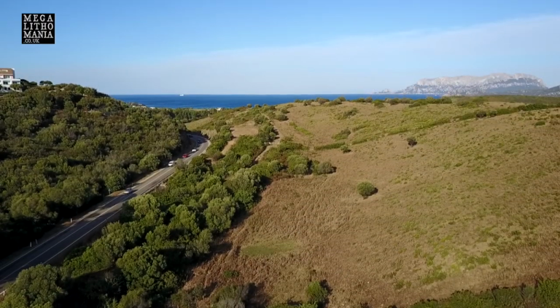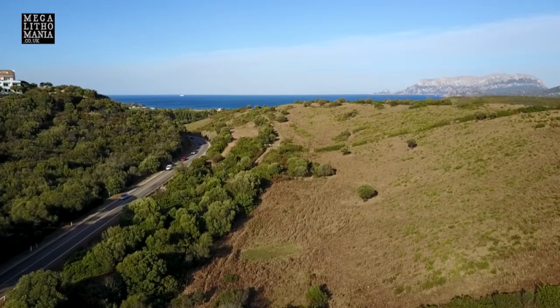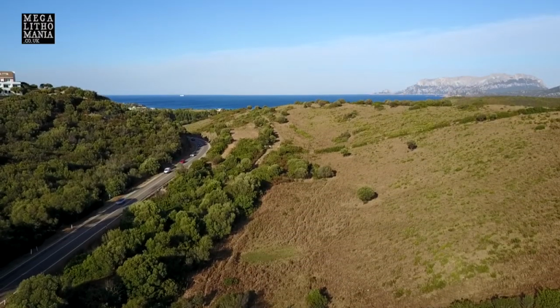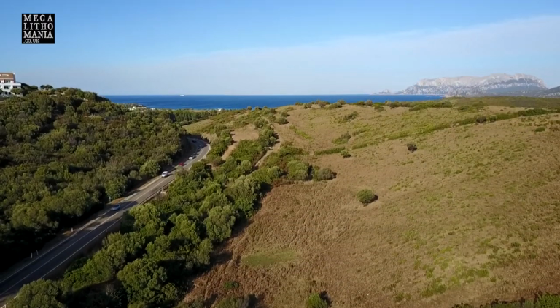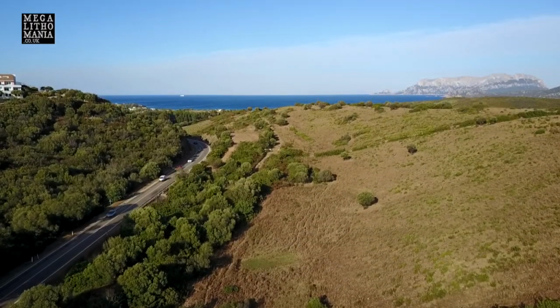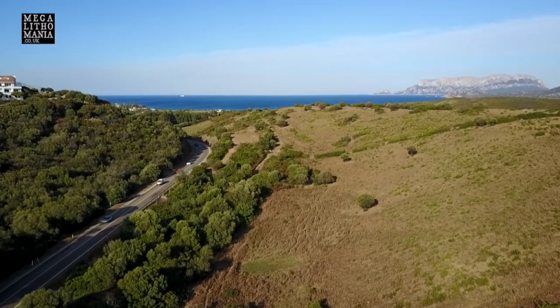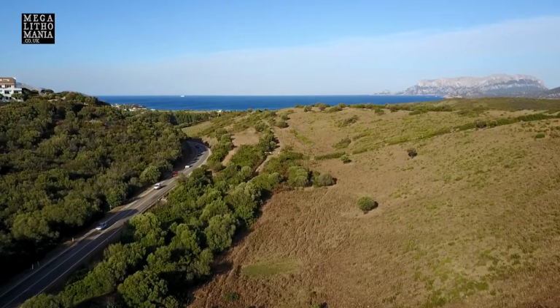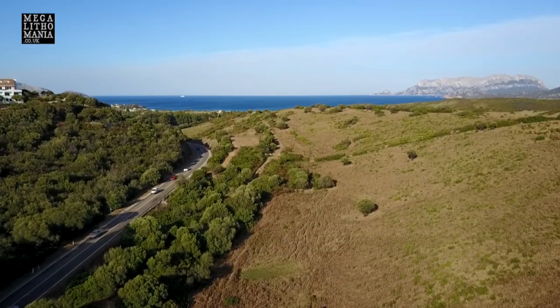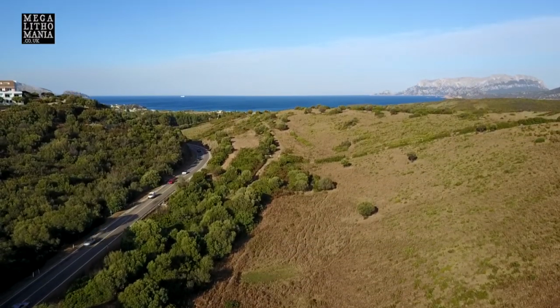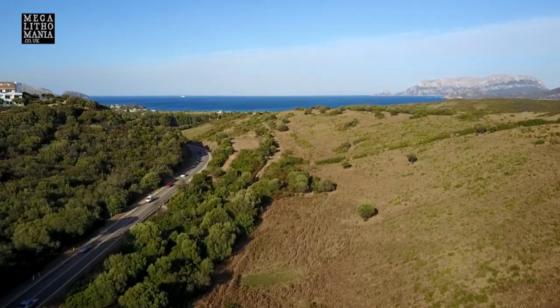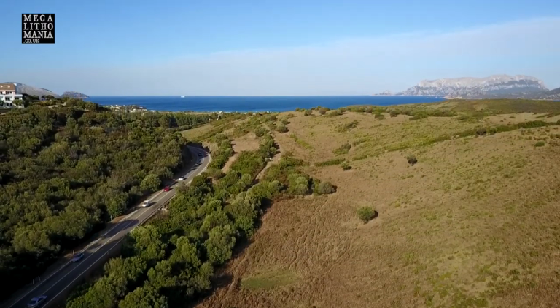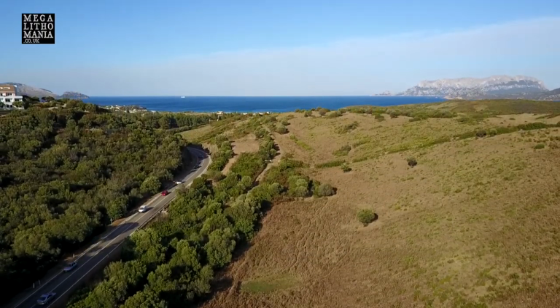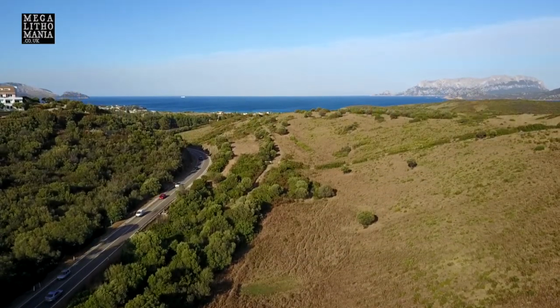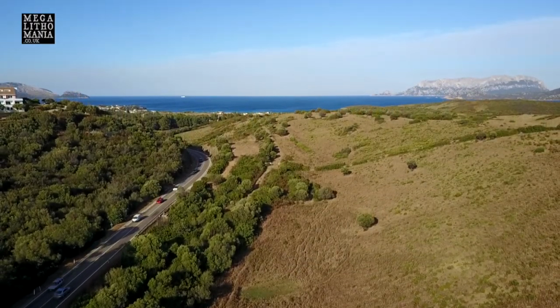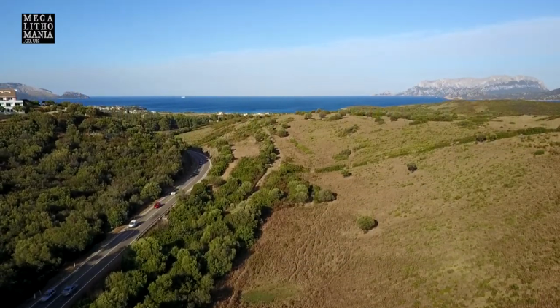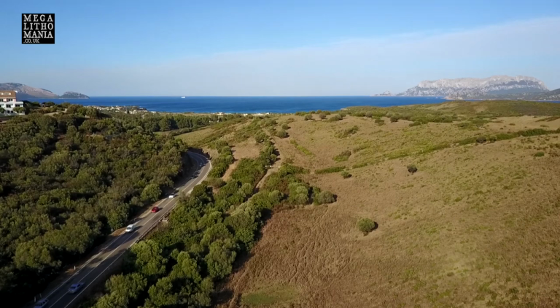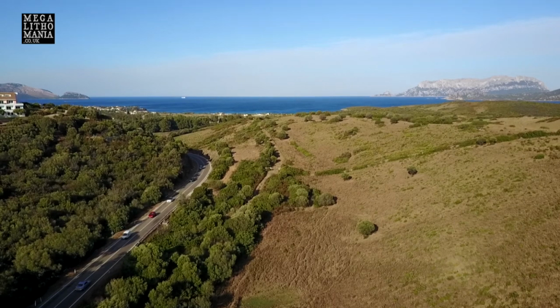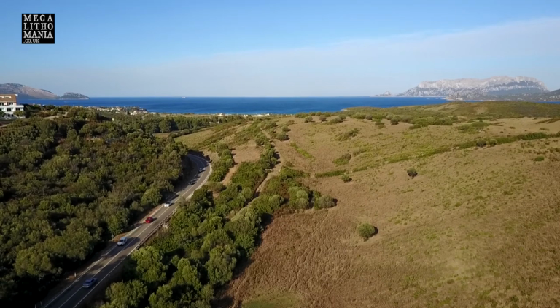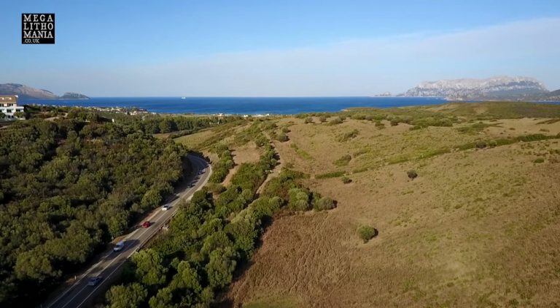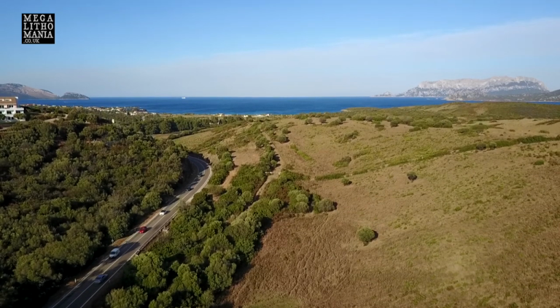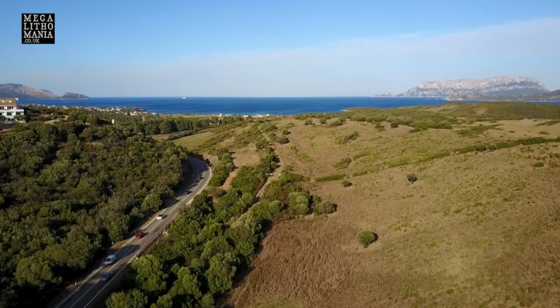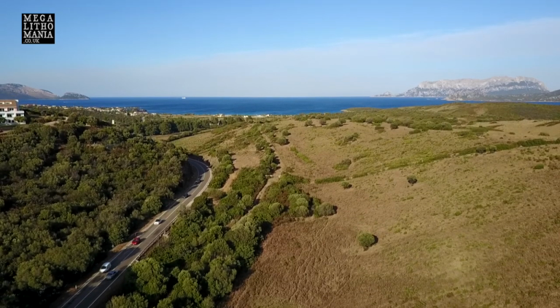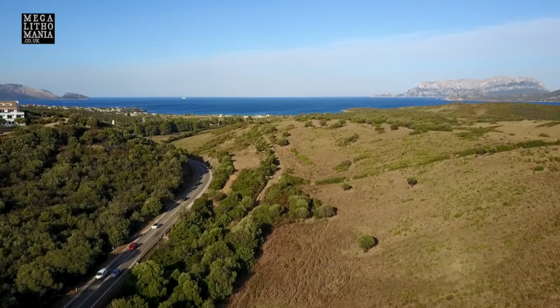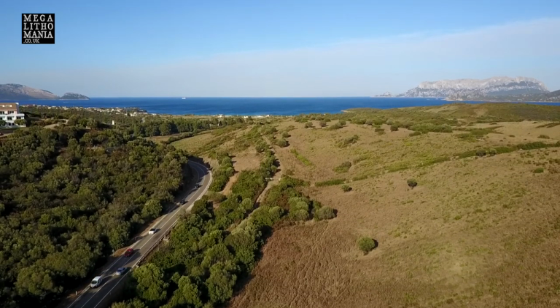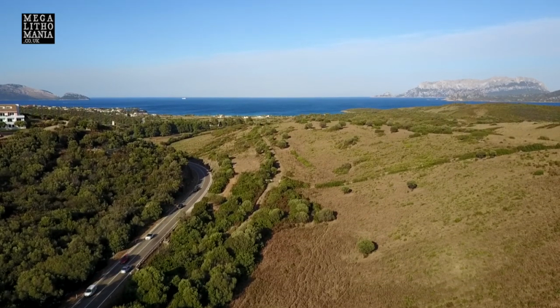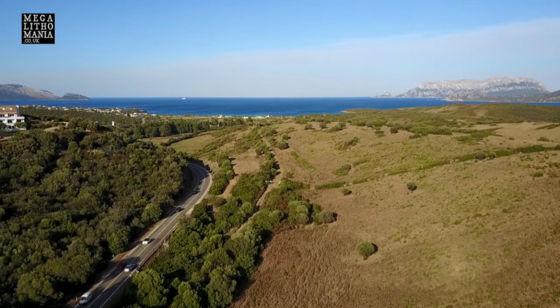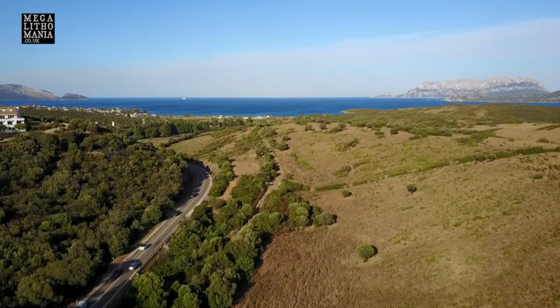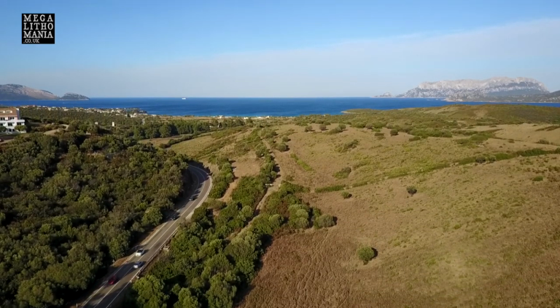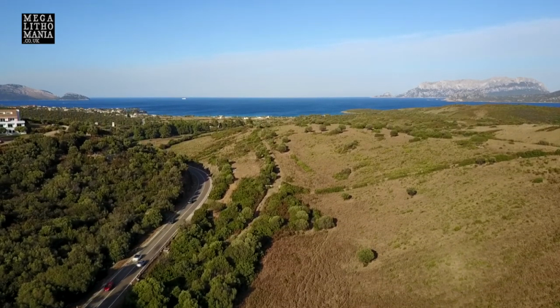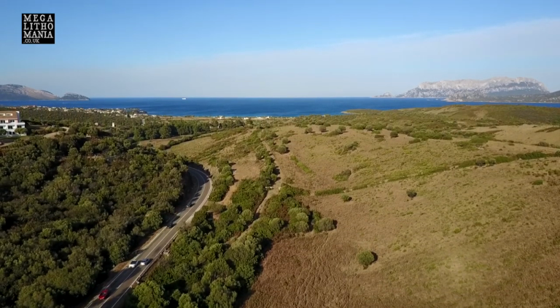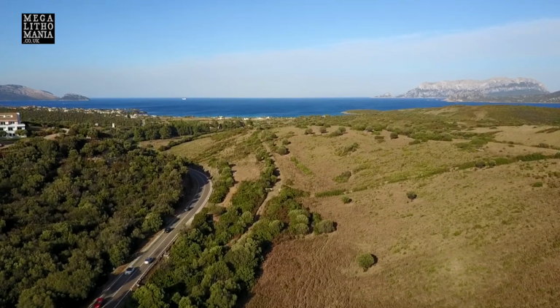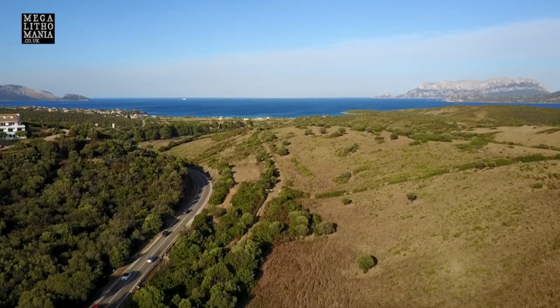Going out into the sea in that direction — absolutely amazing sight. Well worth a visit if you're in Olbia.